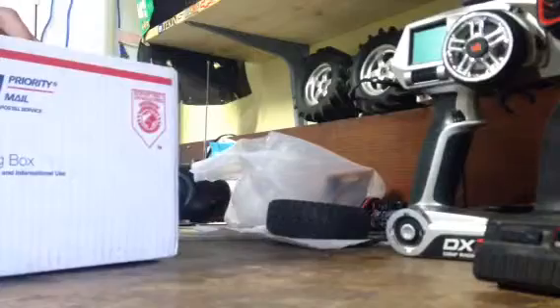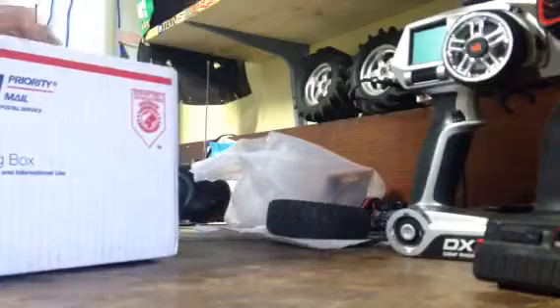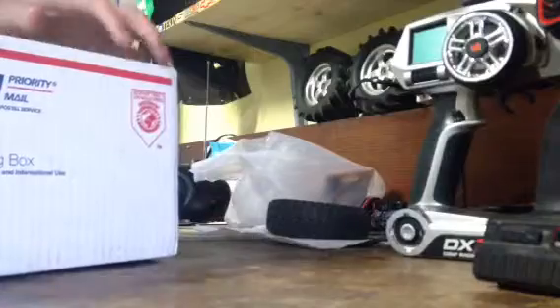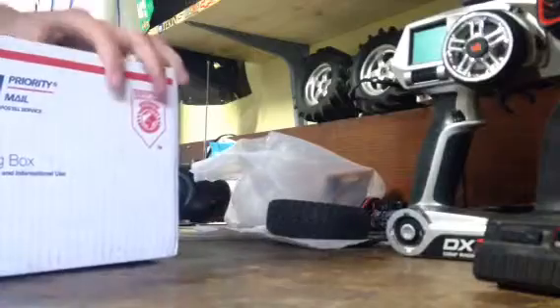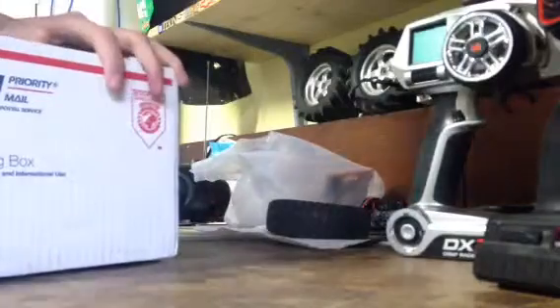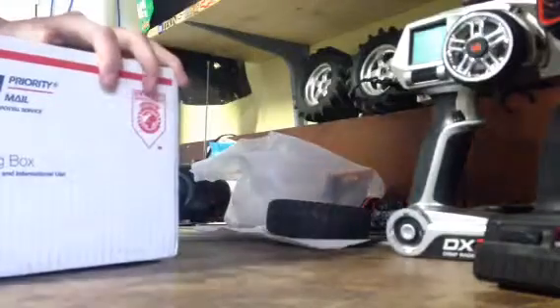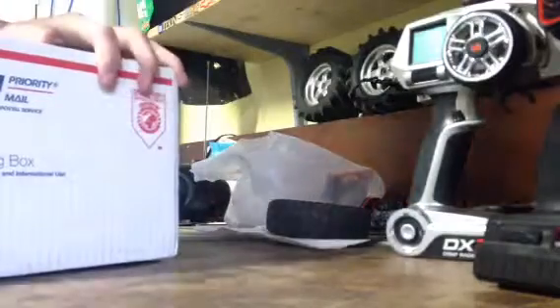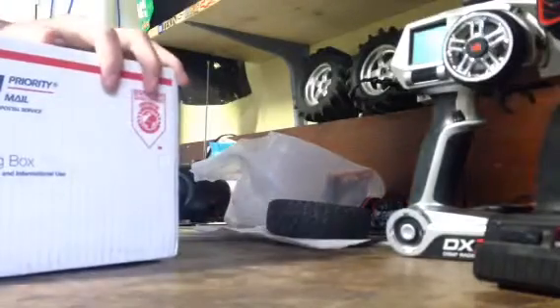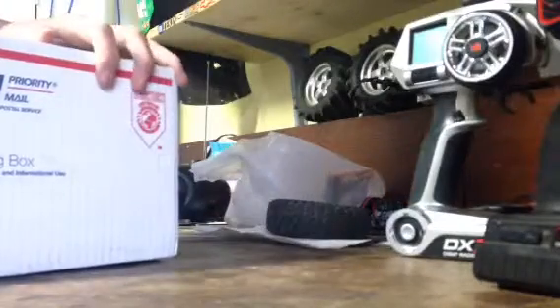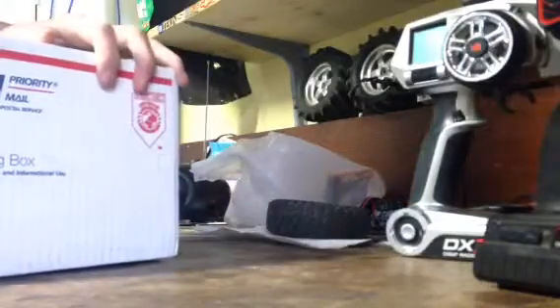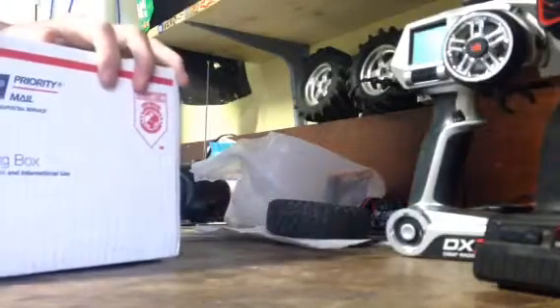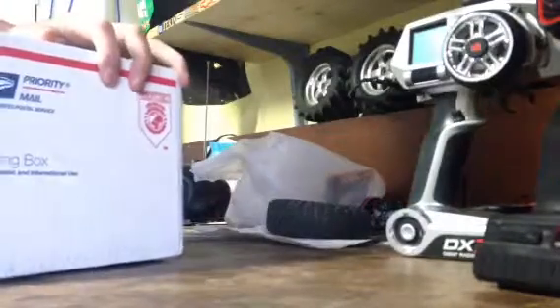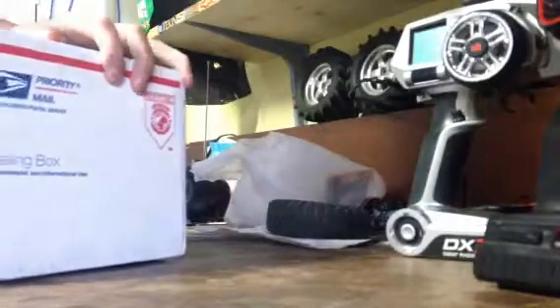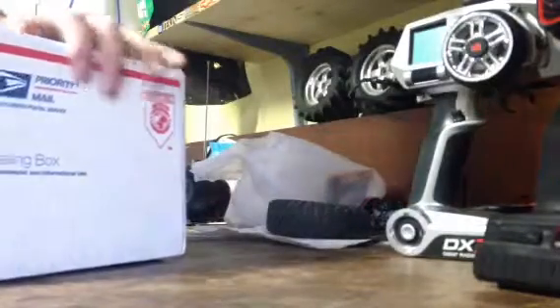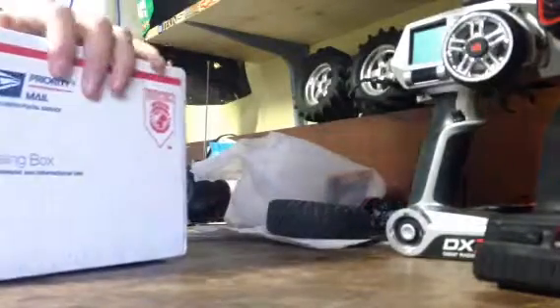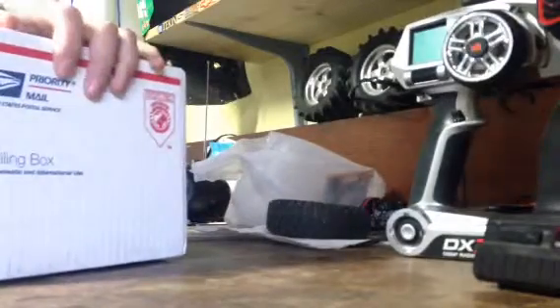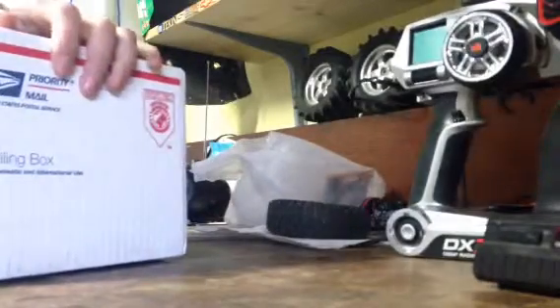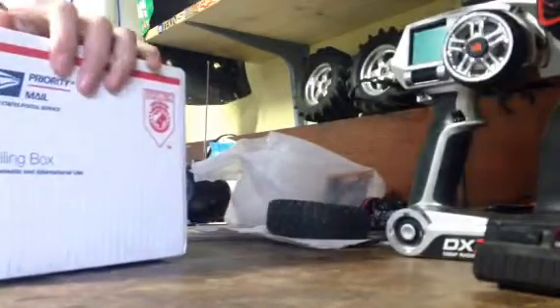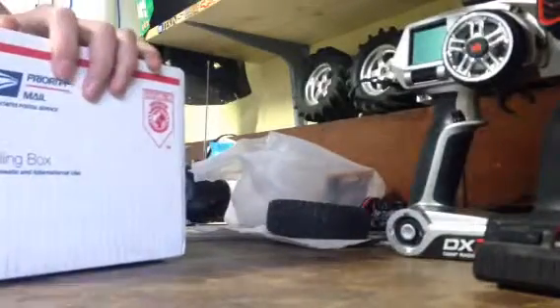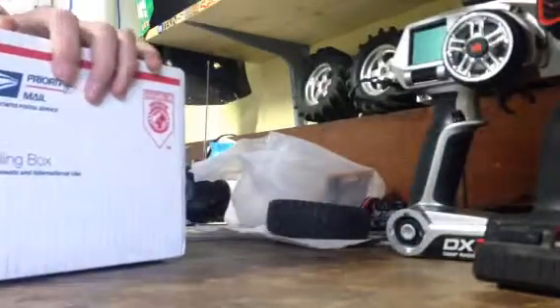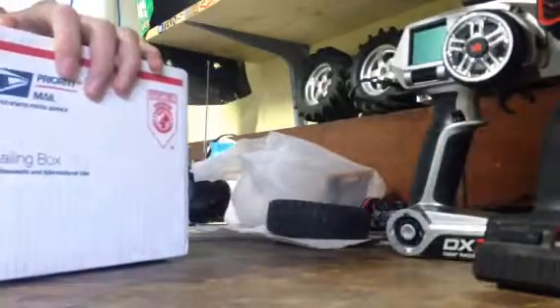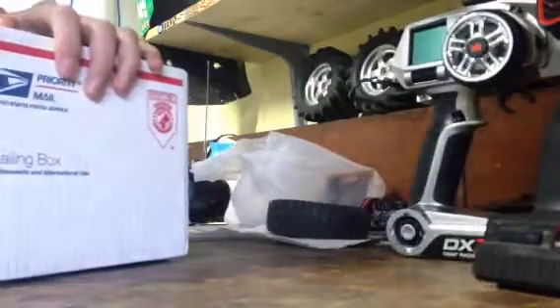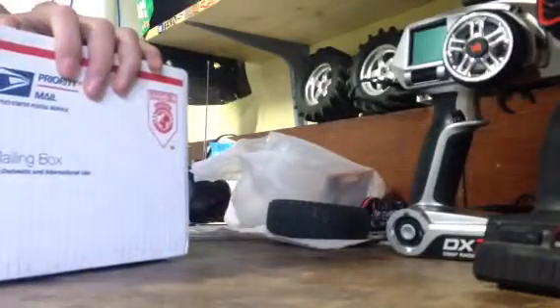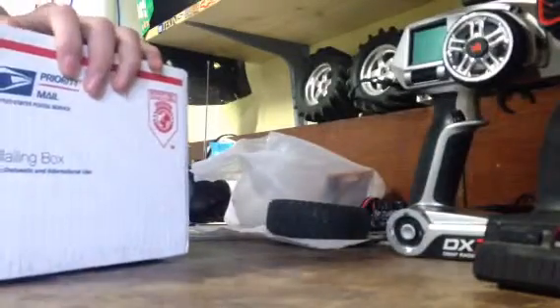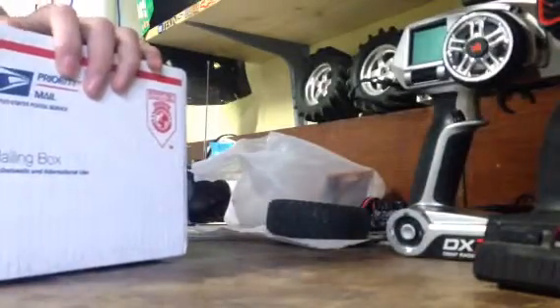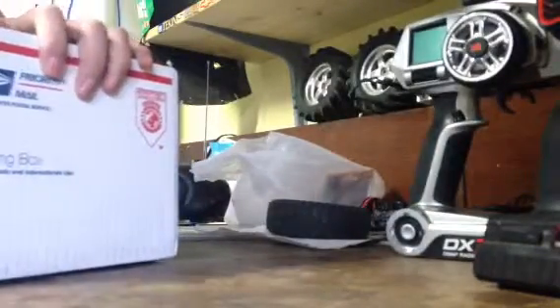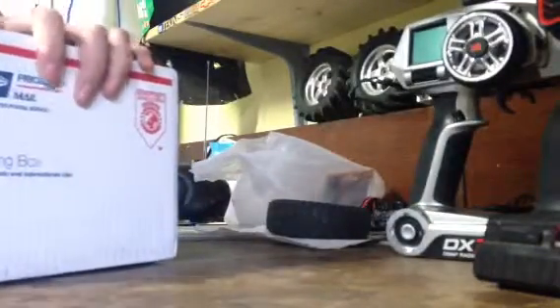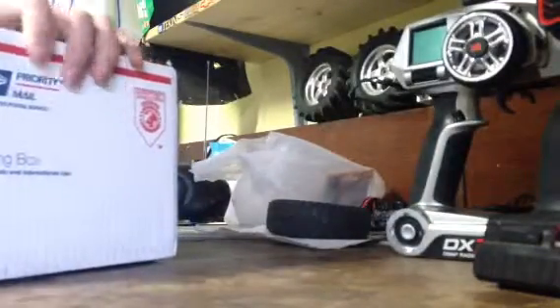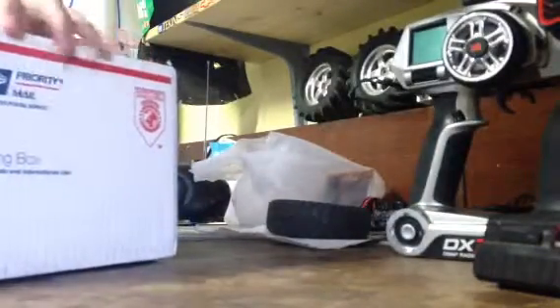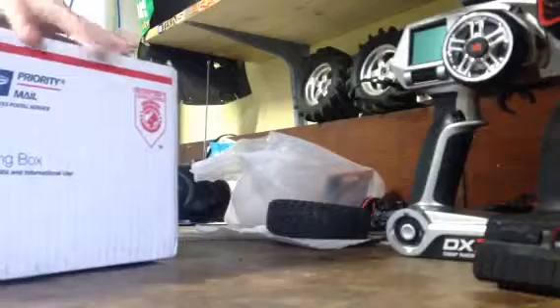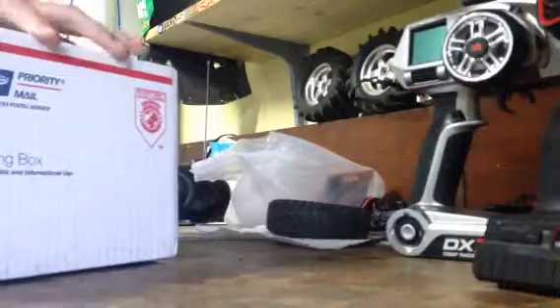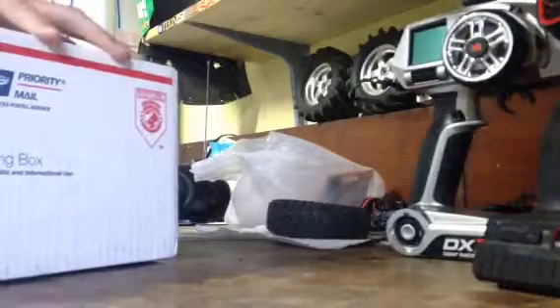So I went out and bought a Tekin system. I bought an RX-8 and Pro 4 HD — nice, high dollar stuff.